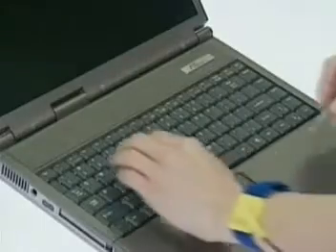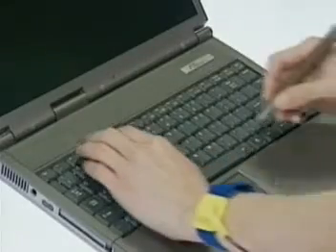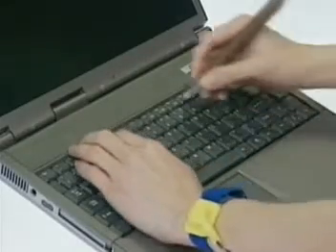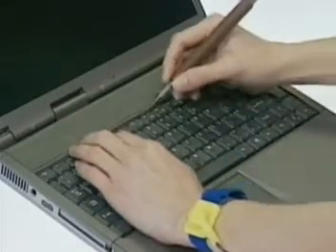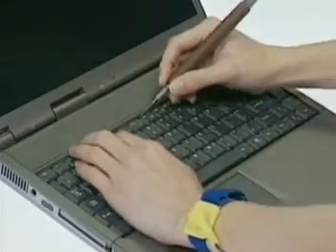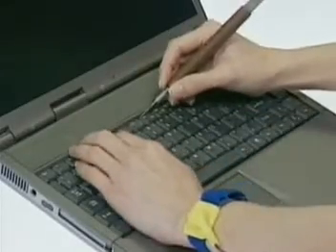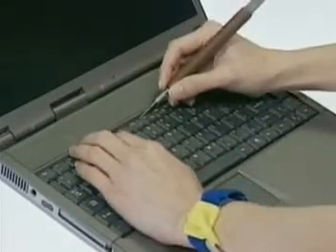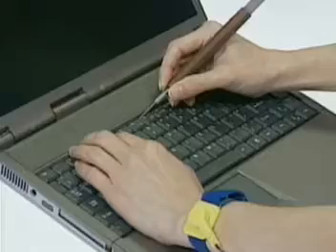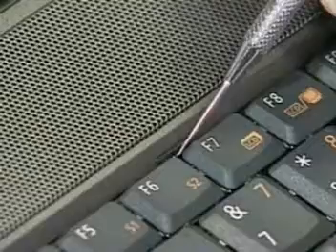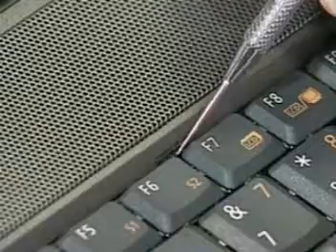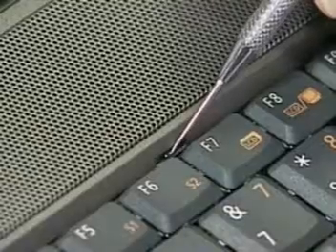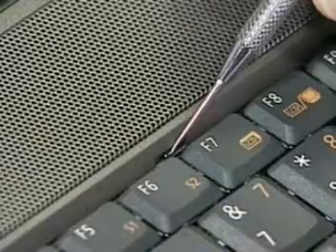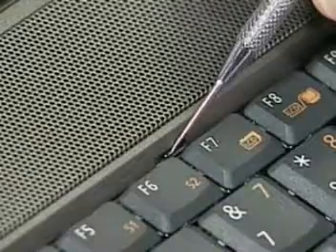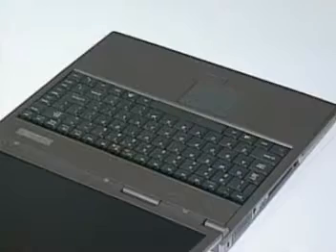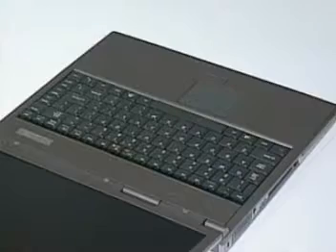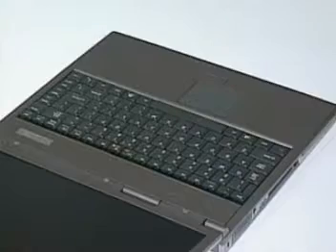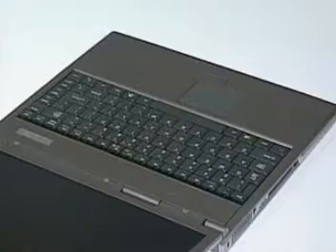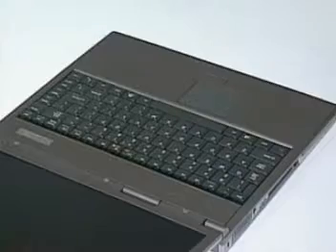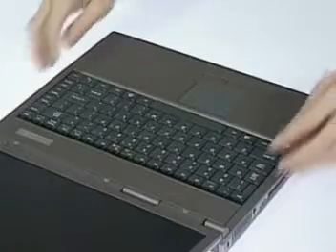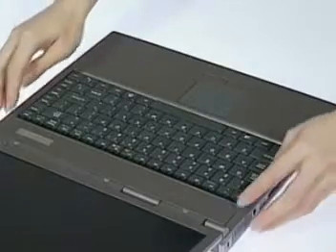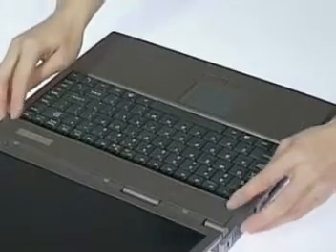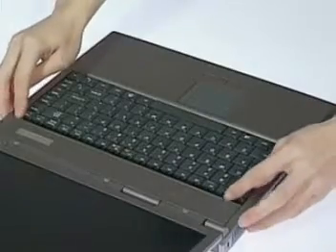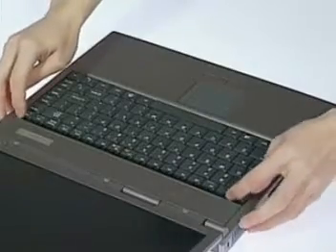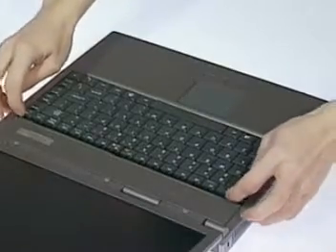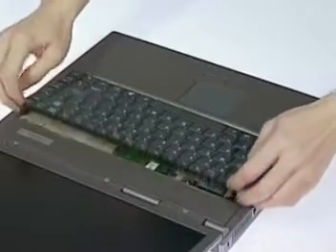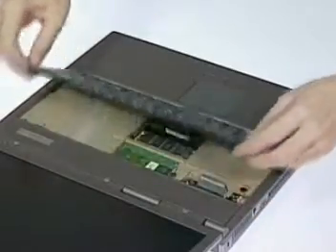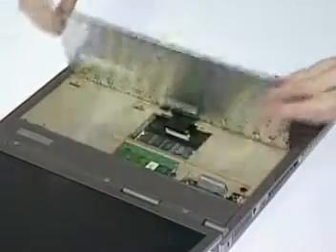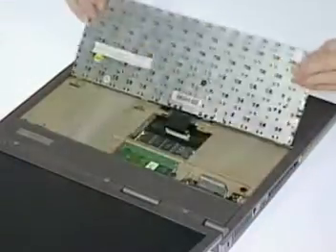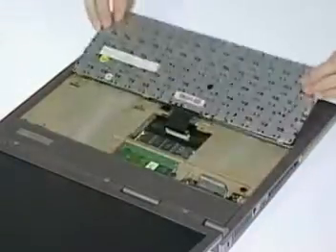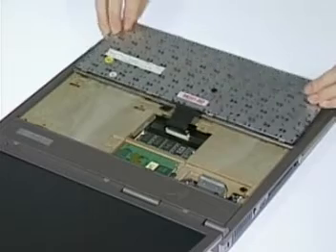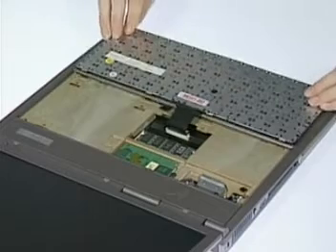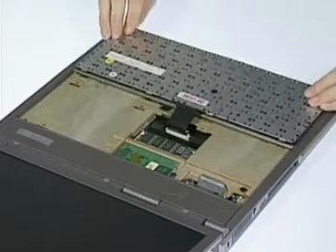Unlock the three keyboard latches here. Lift up and lay the keyboard down.